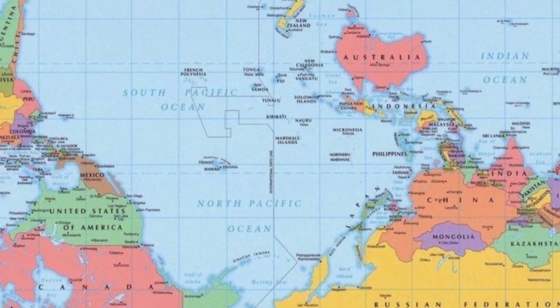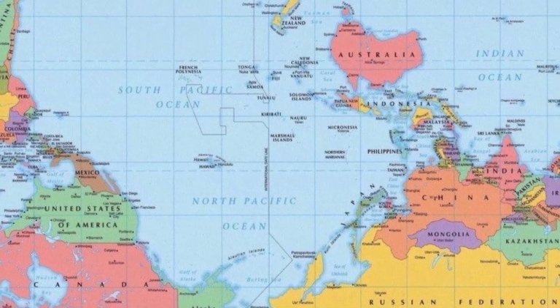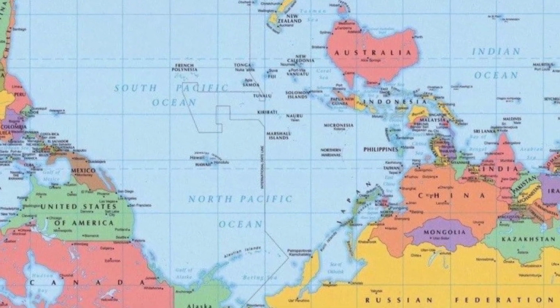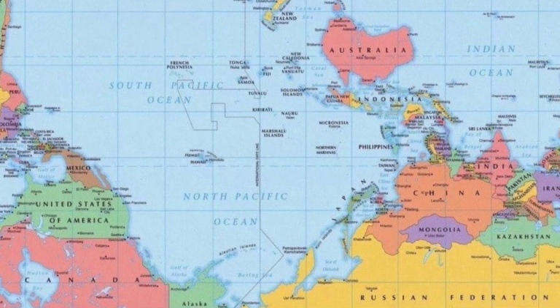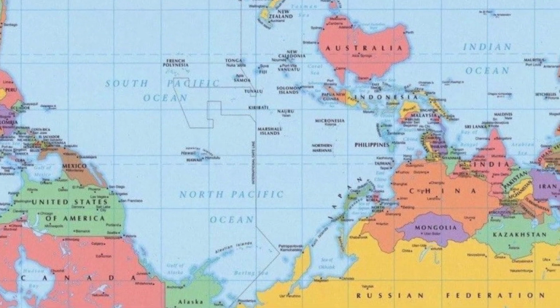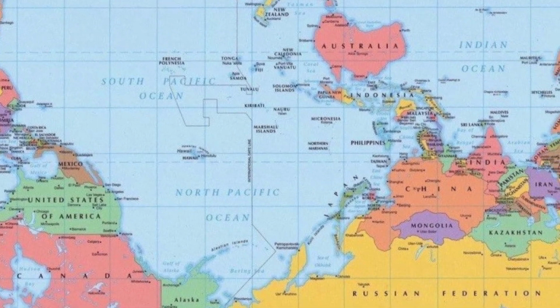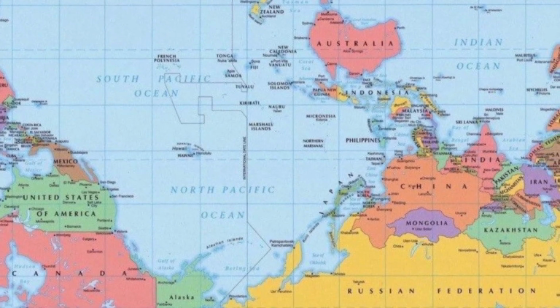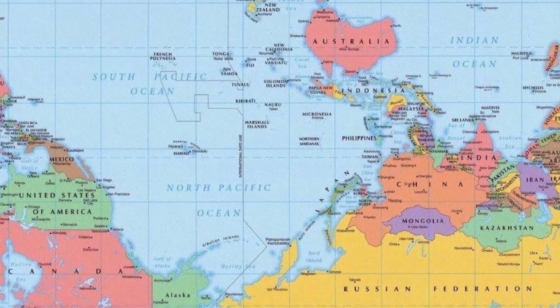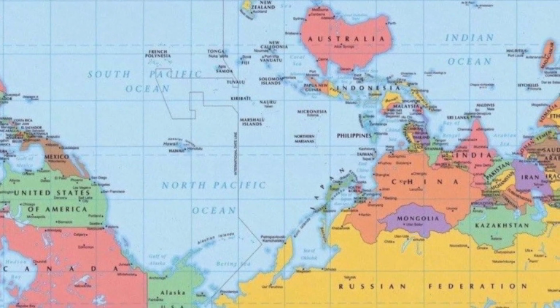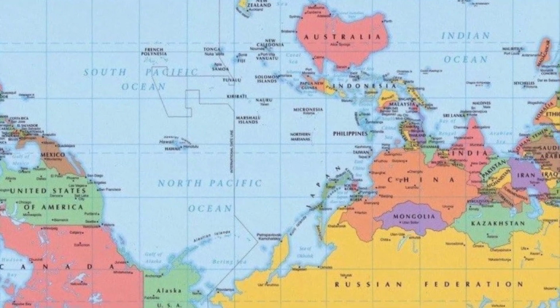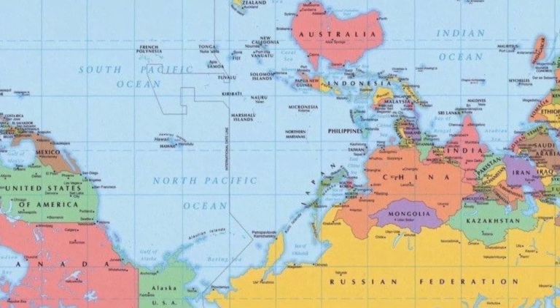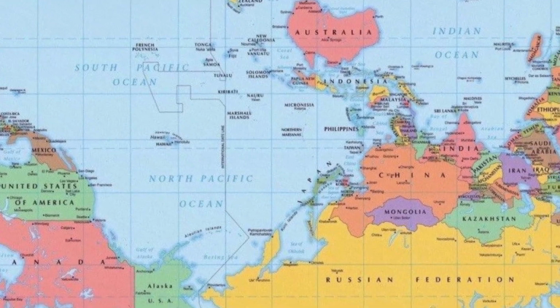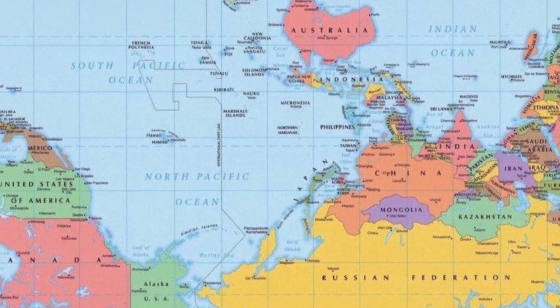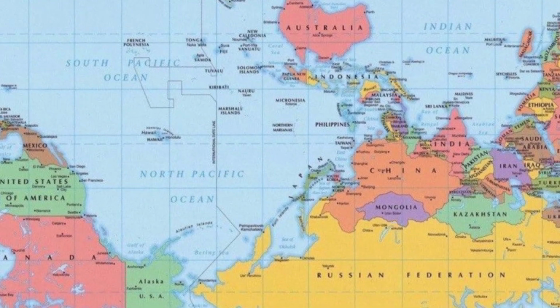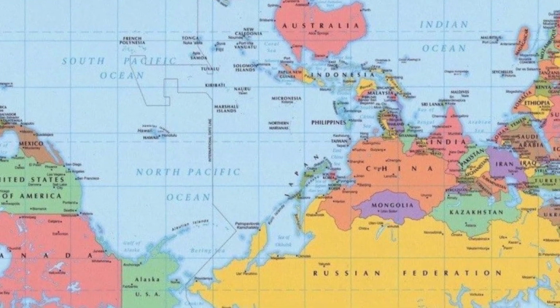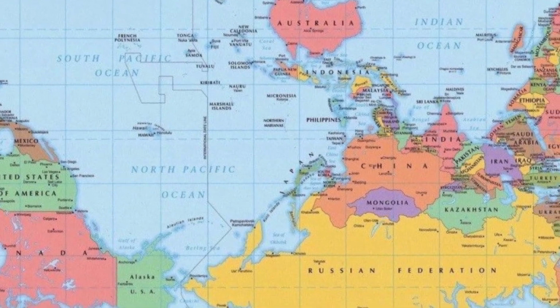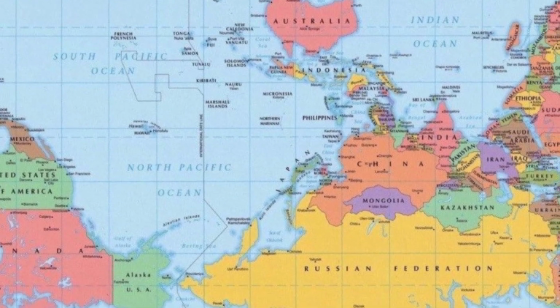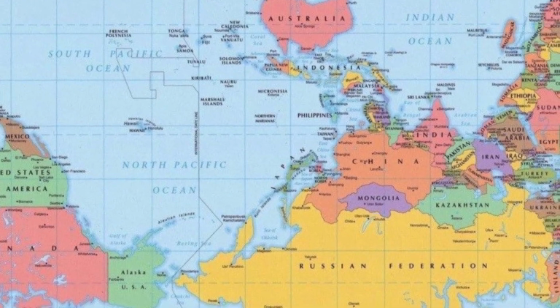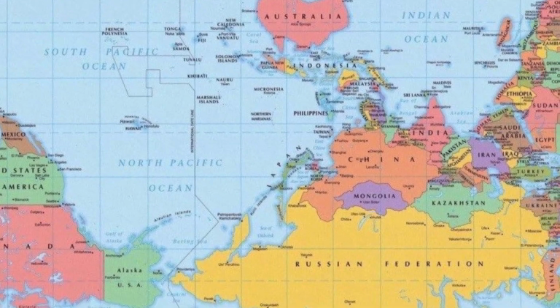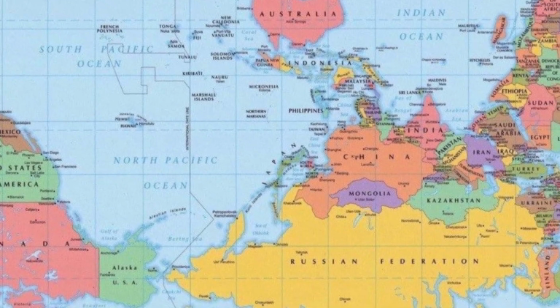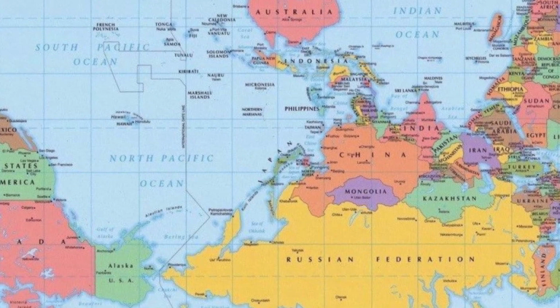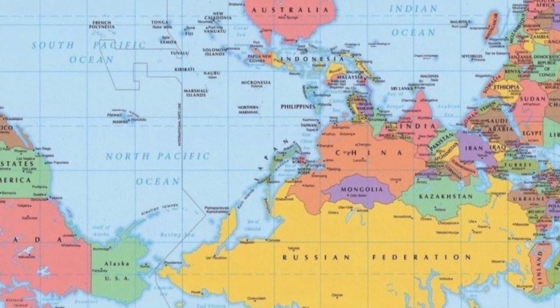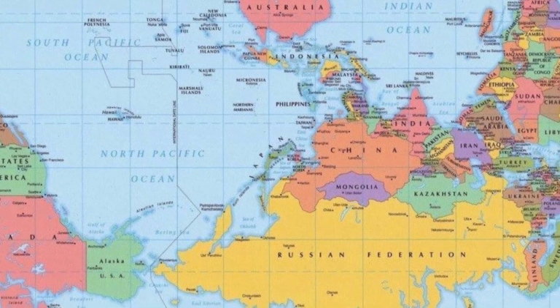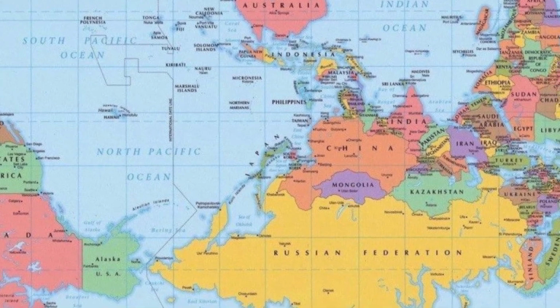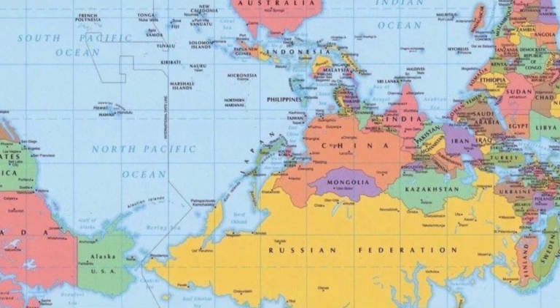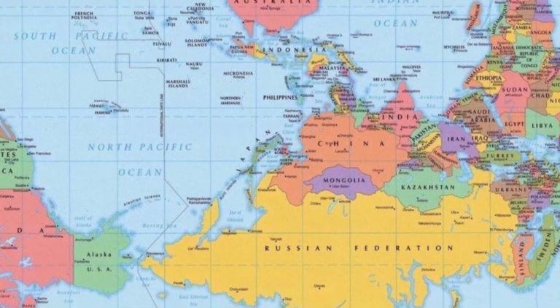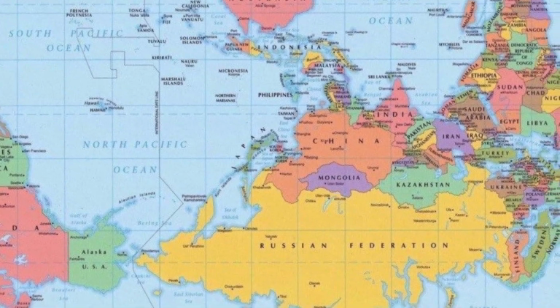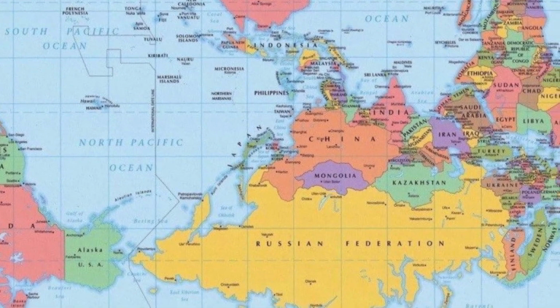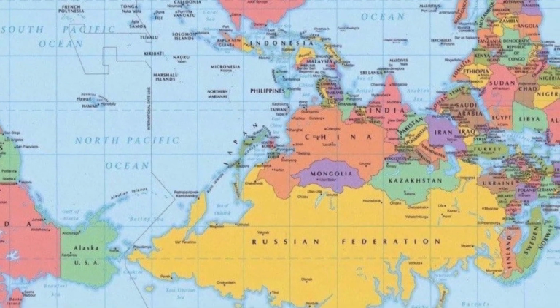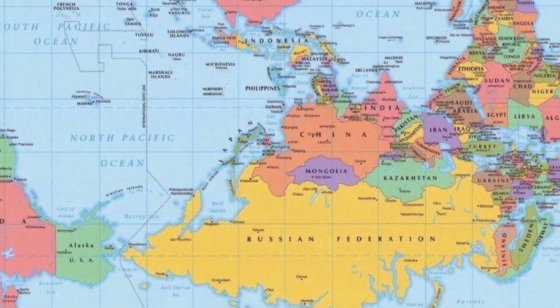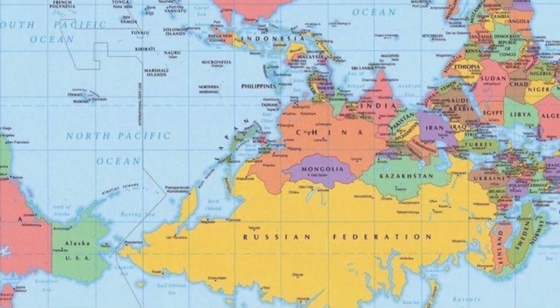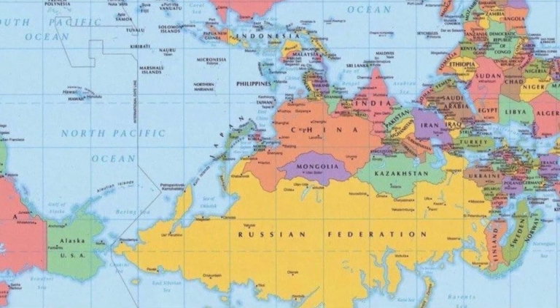Fun fact: evidently in the Middle Ages, cartographers routinely fixed east as up to orient.